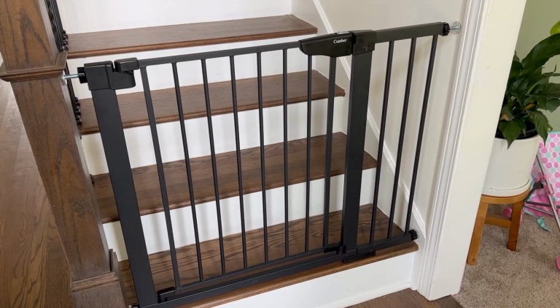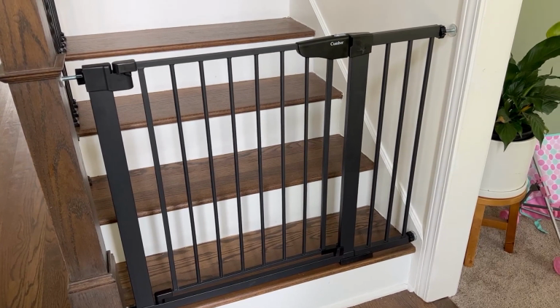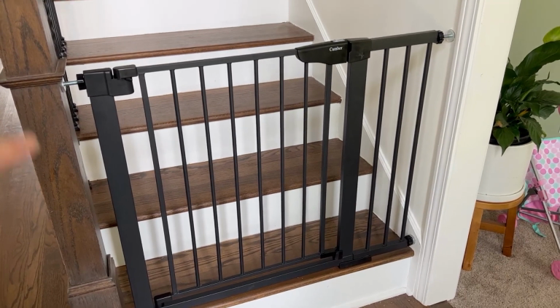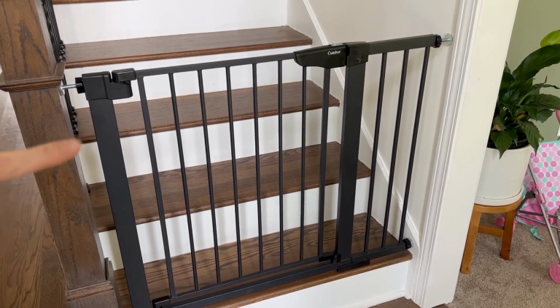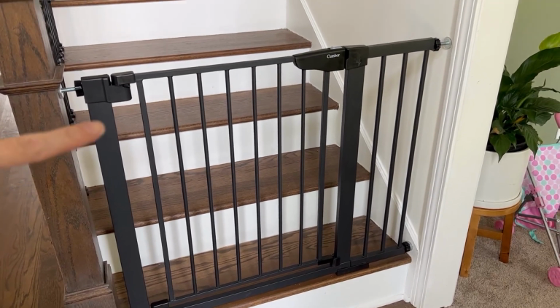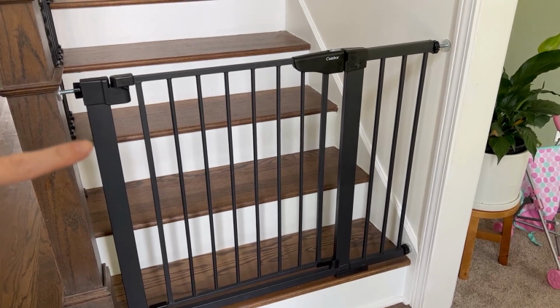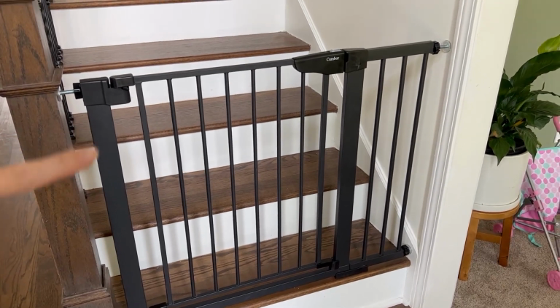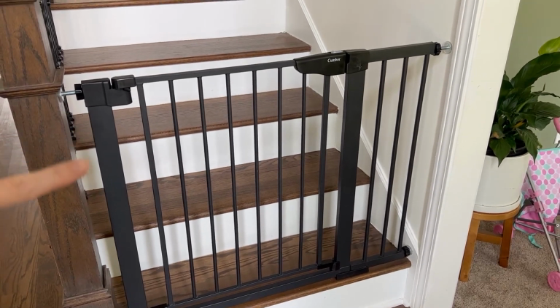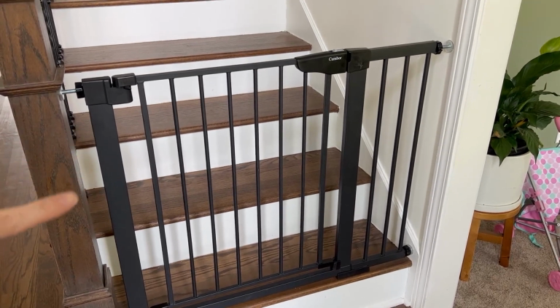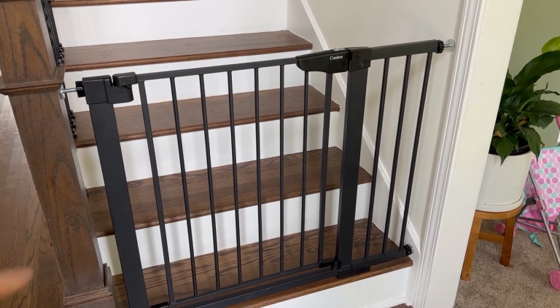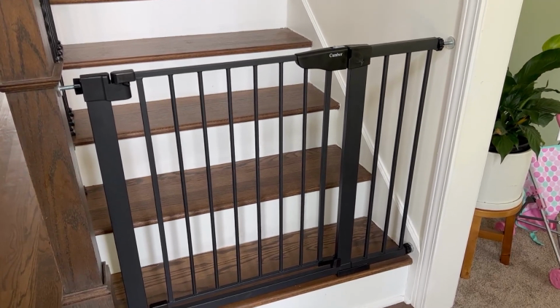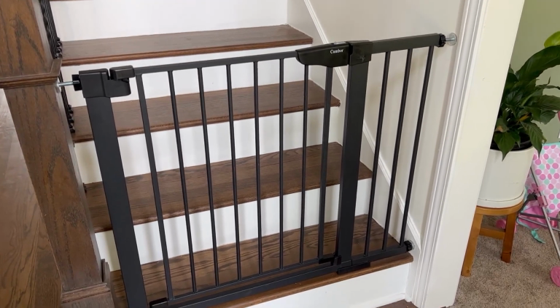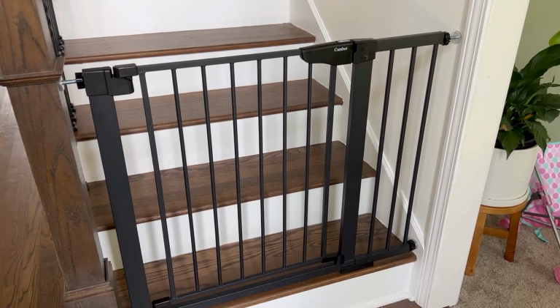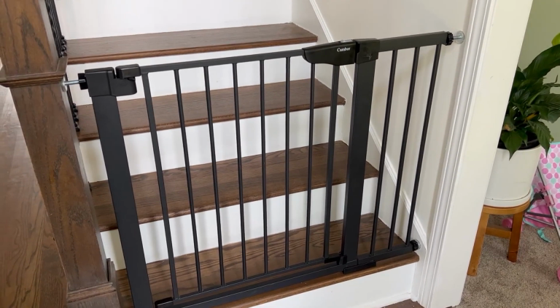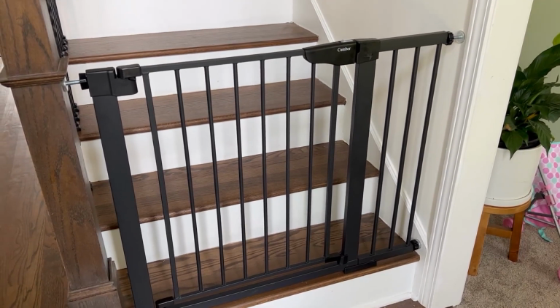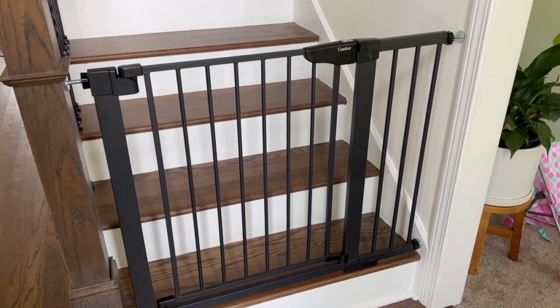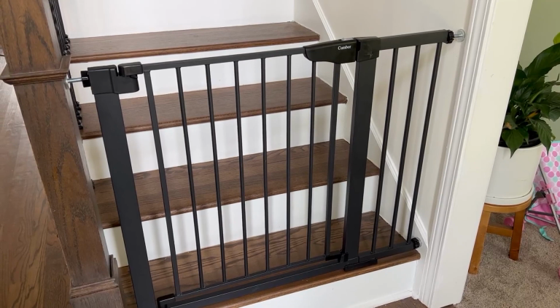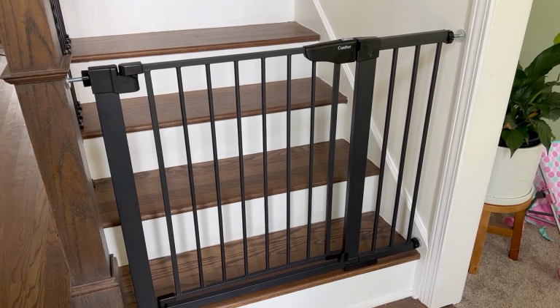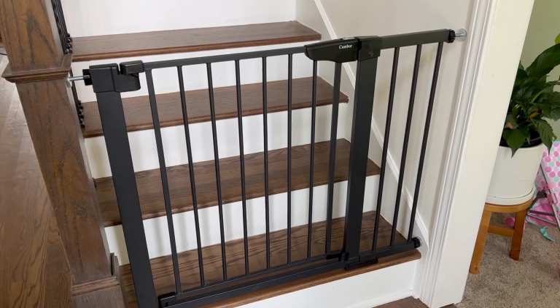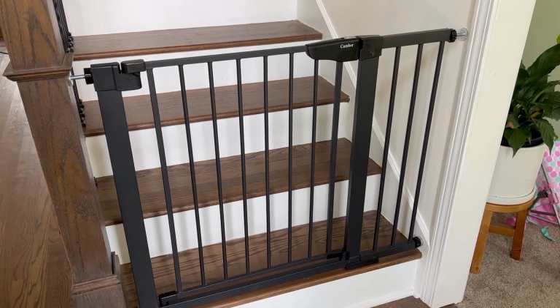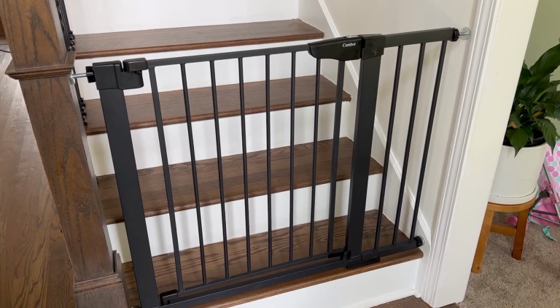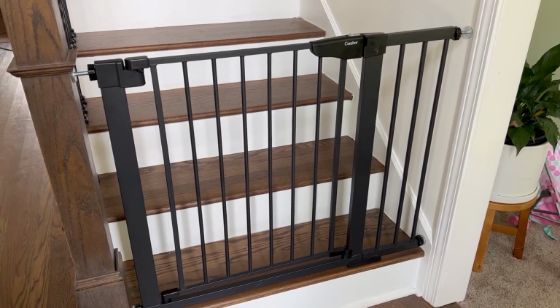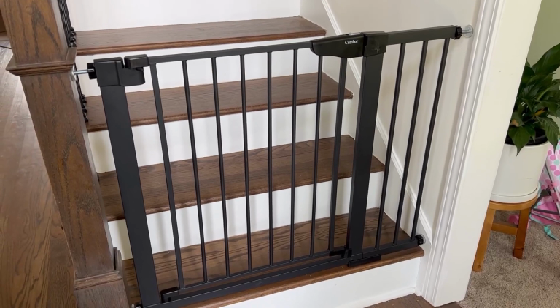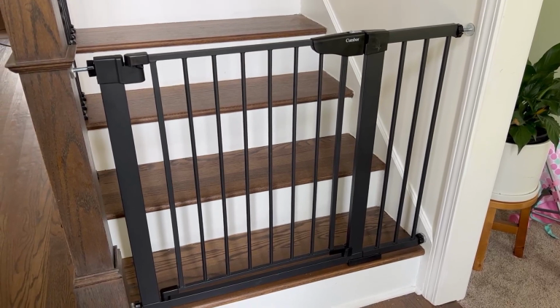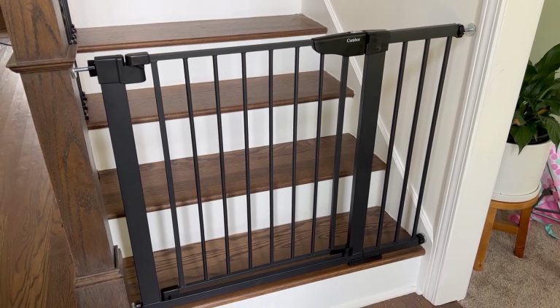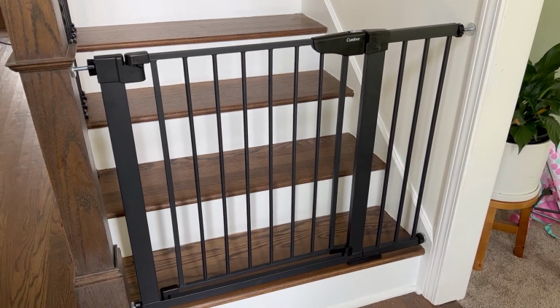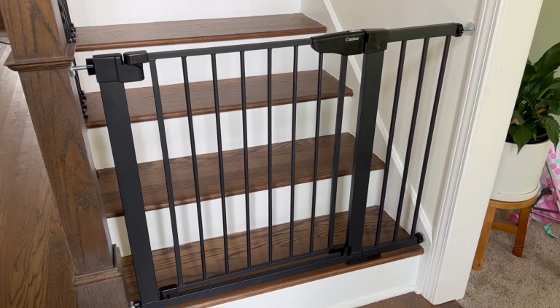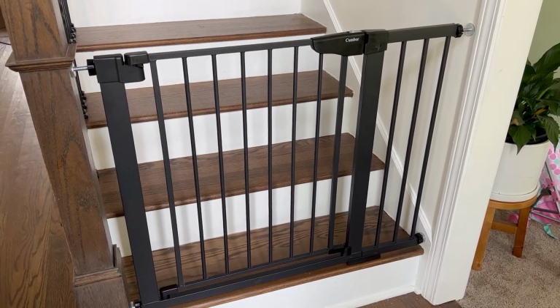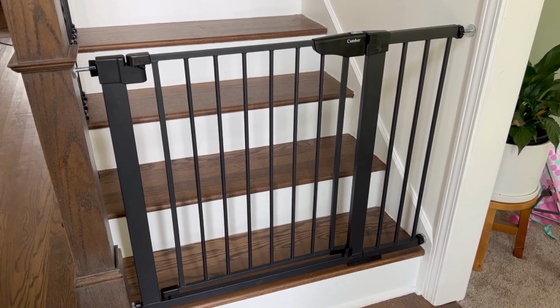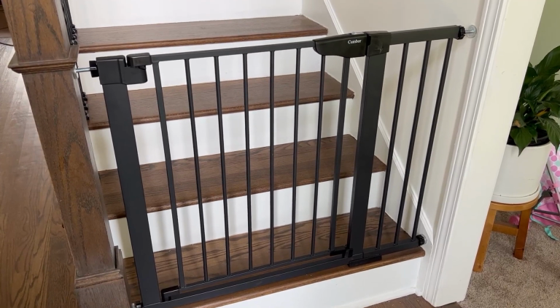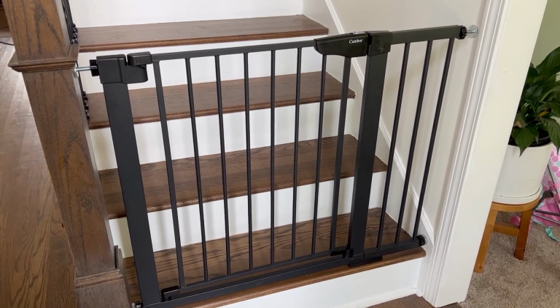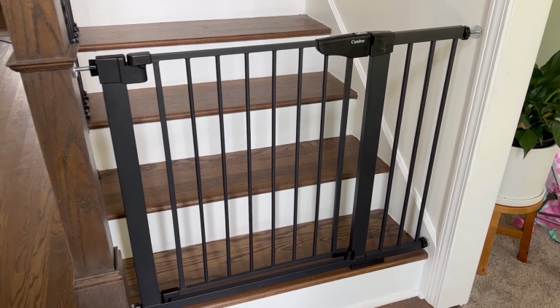I highly recommend this Baby Gate by Cumber. It has been awesome. It's a really great design. I love the matte black look. It's just super sleek.